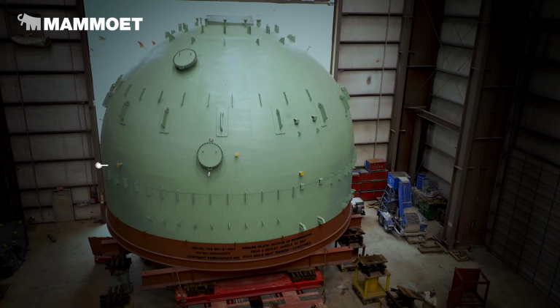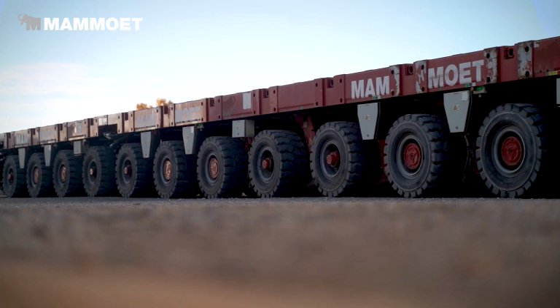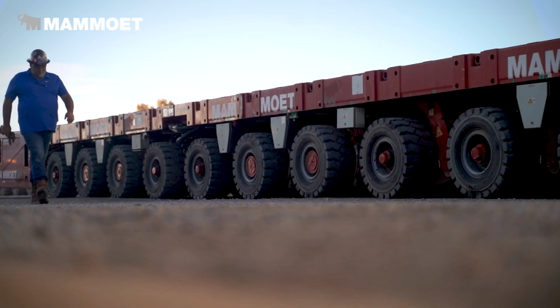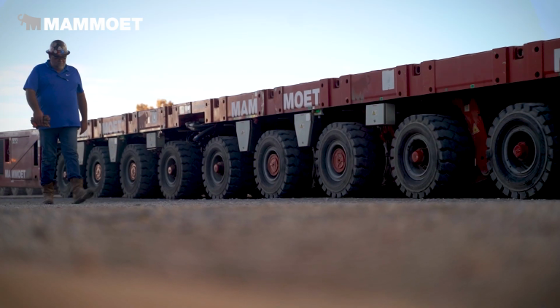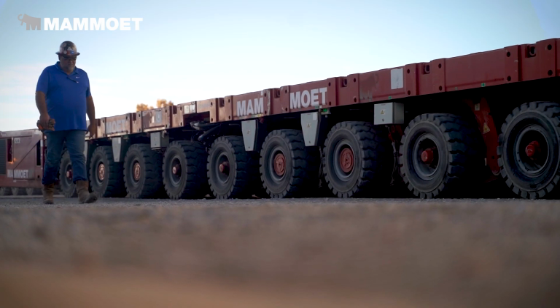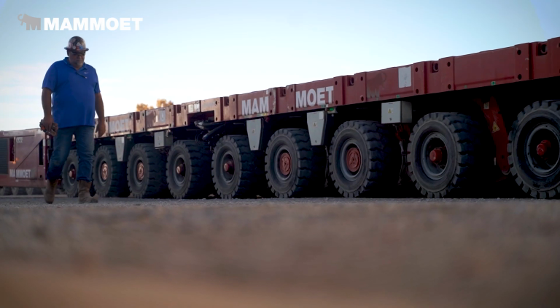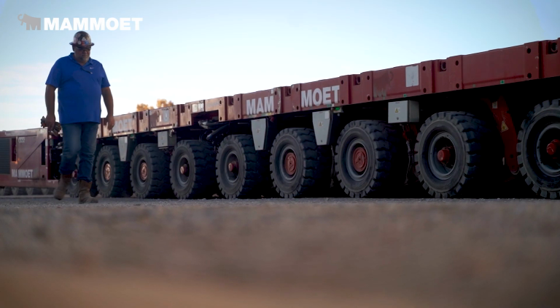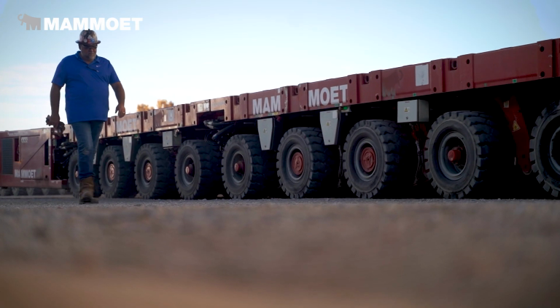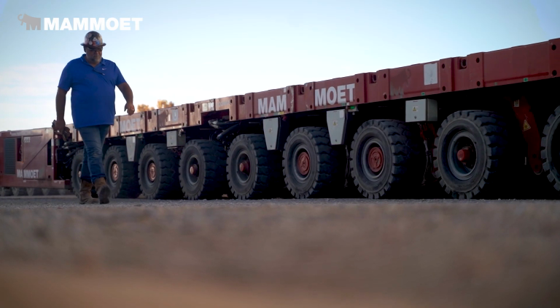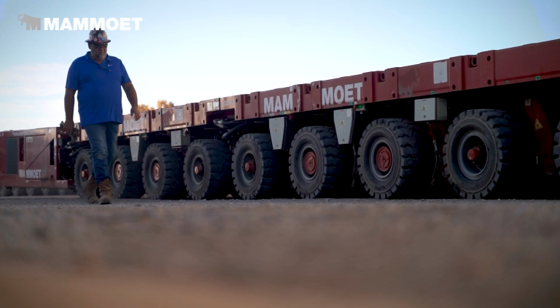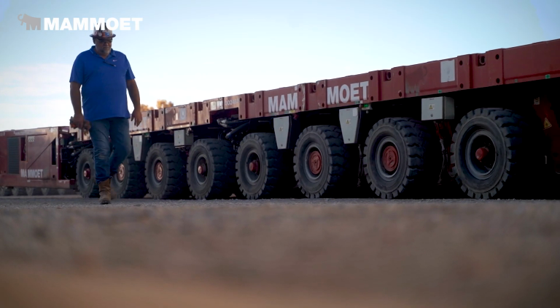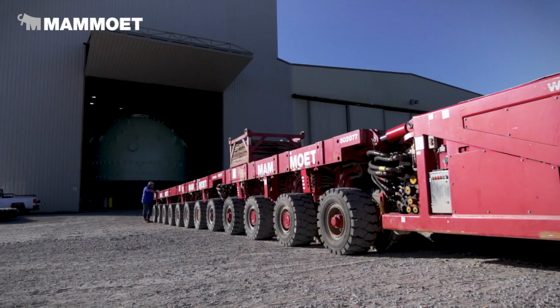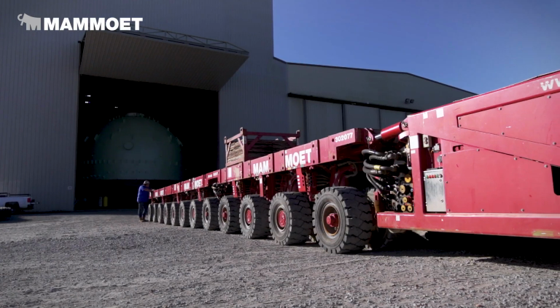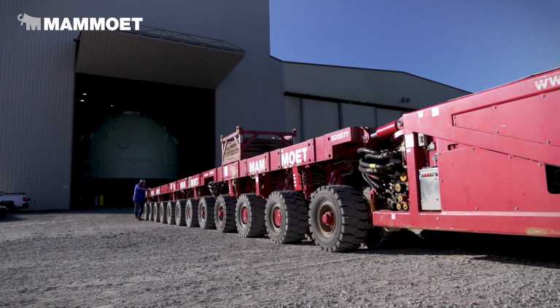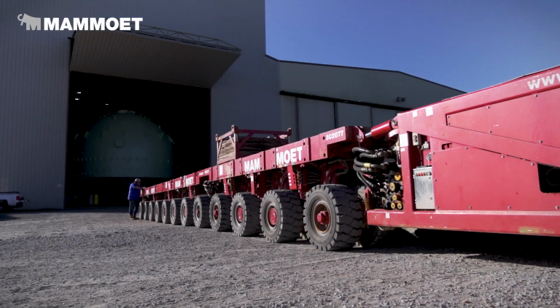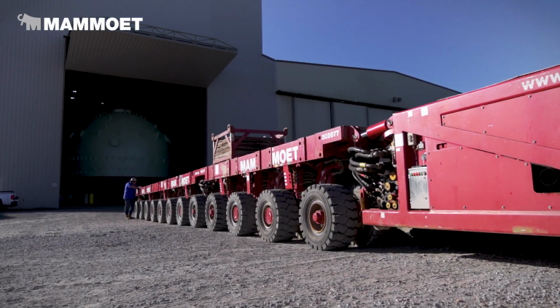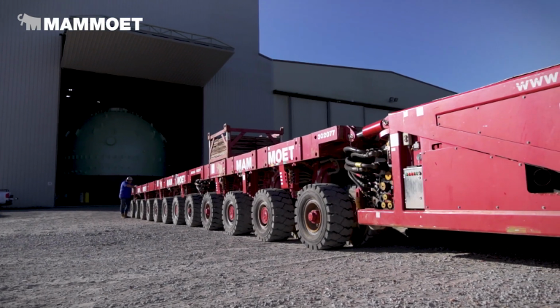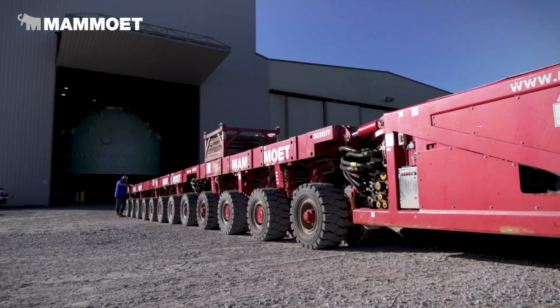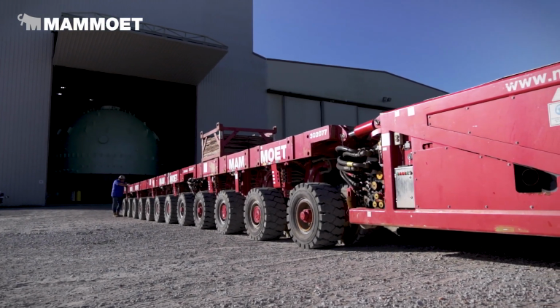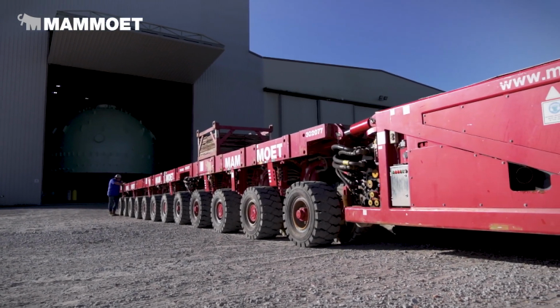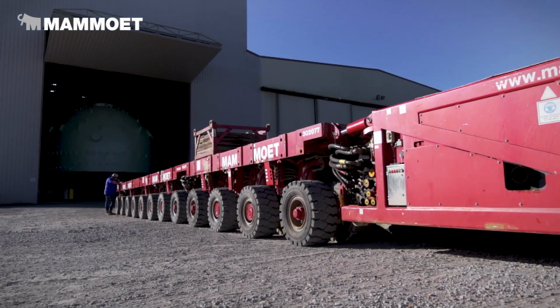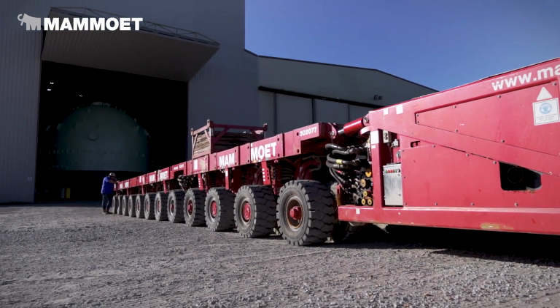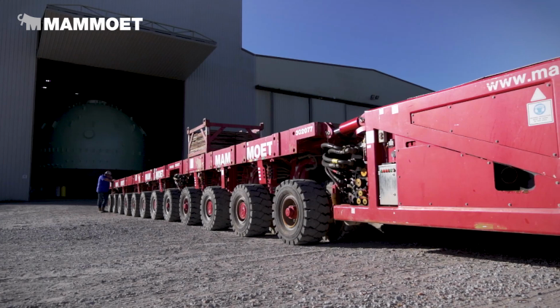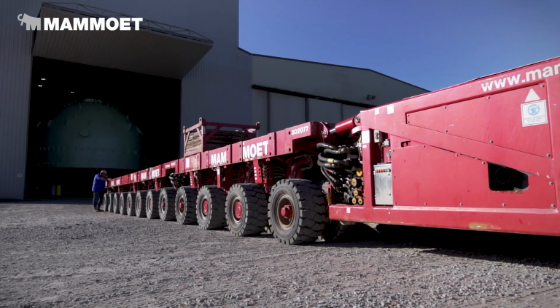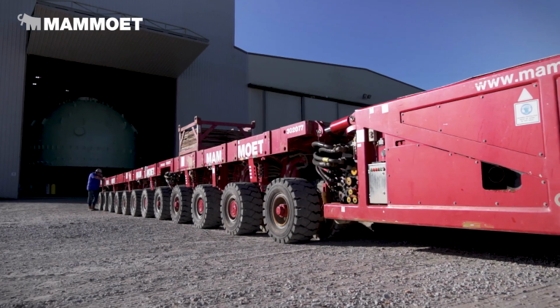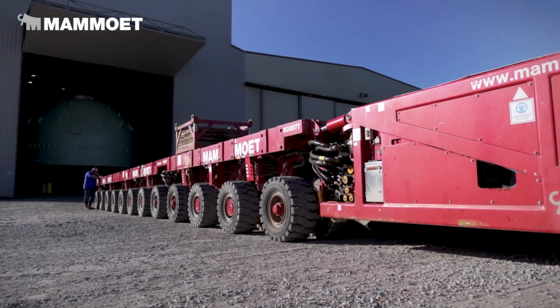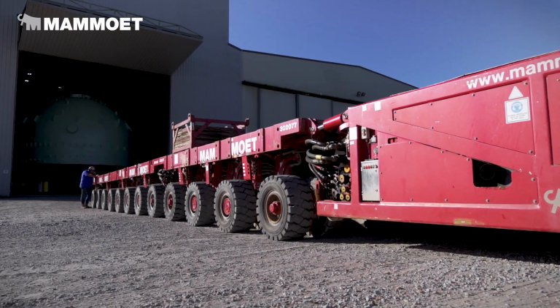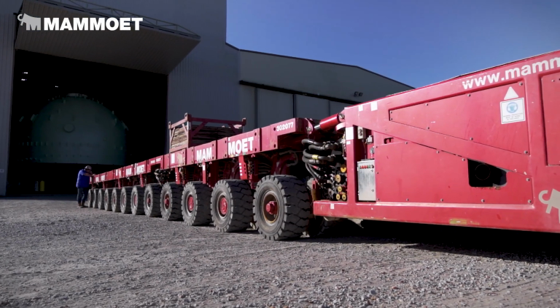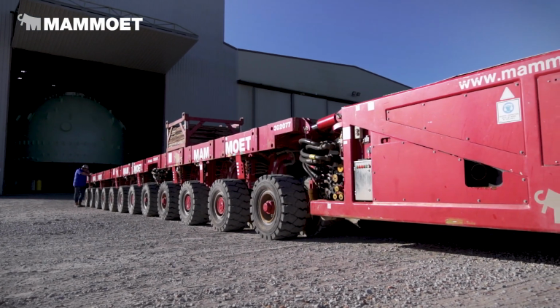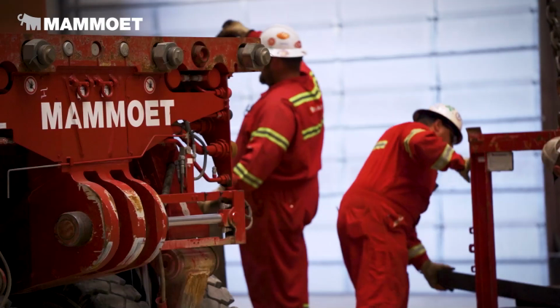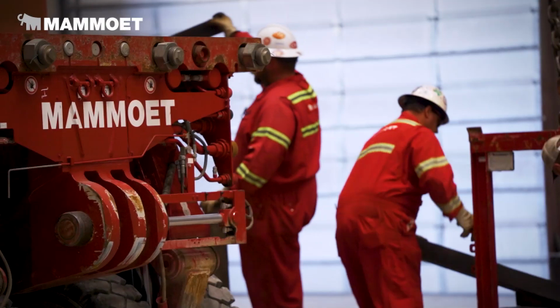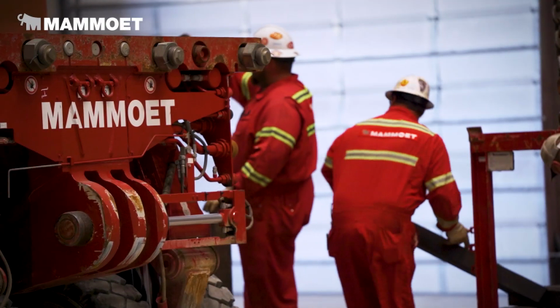We brought the SPMTs — we have Shirley's. They came in two 8-lines and two 4-lines, or two power packs. We coupled them together this morning.